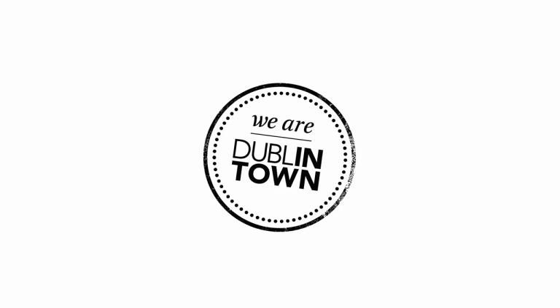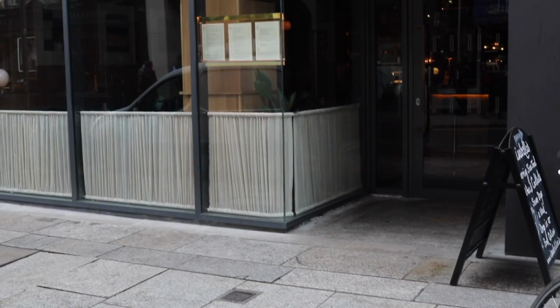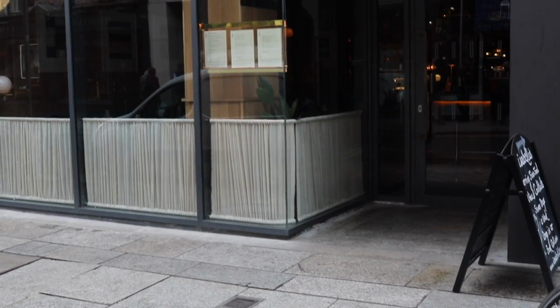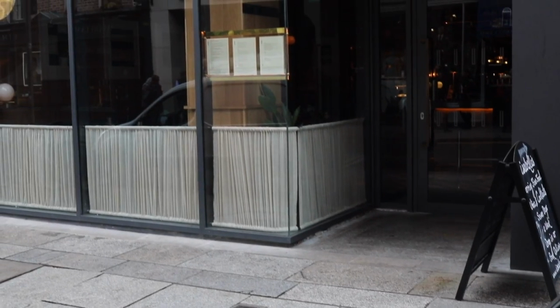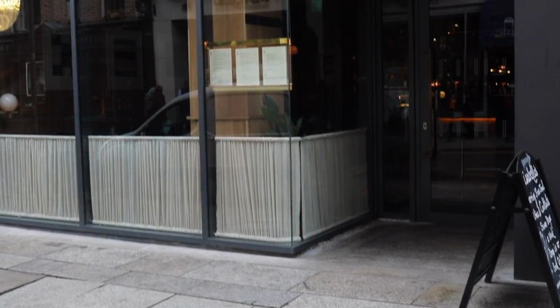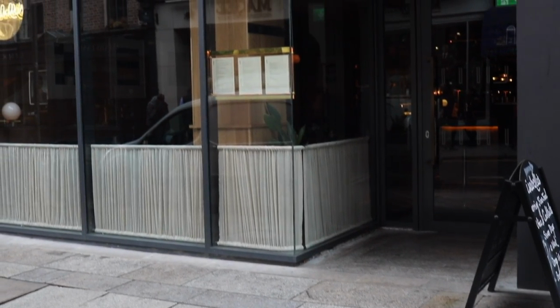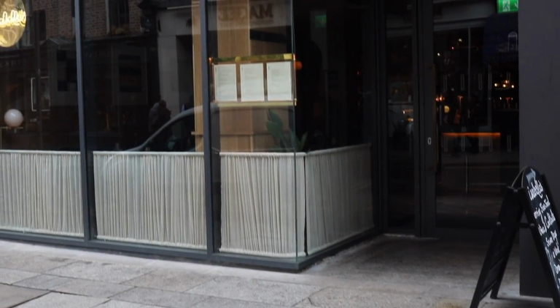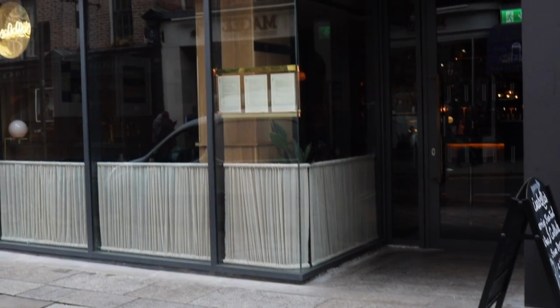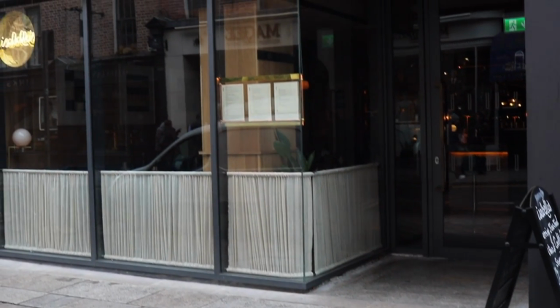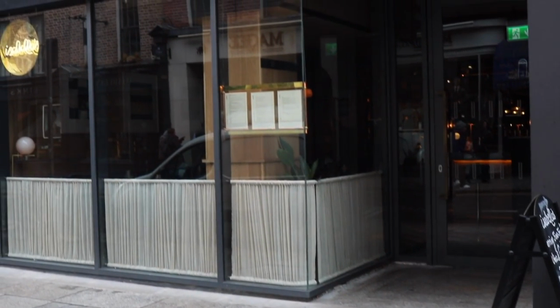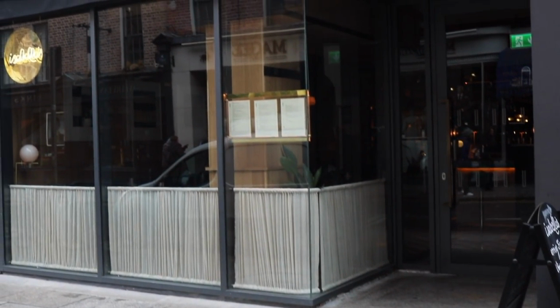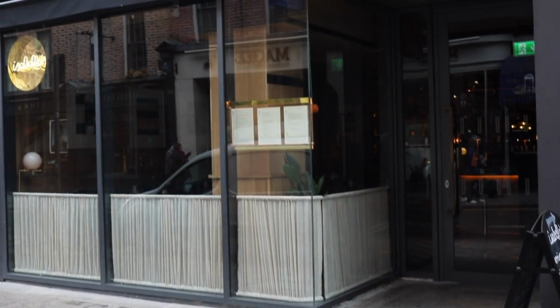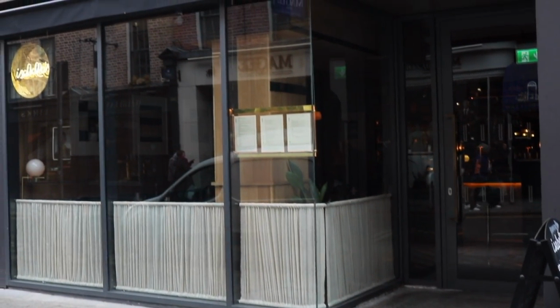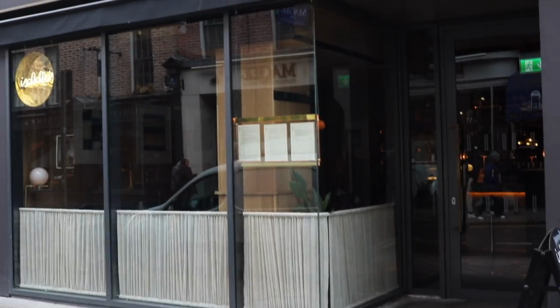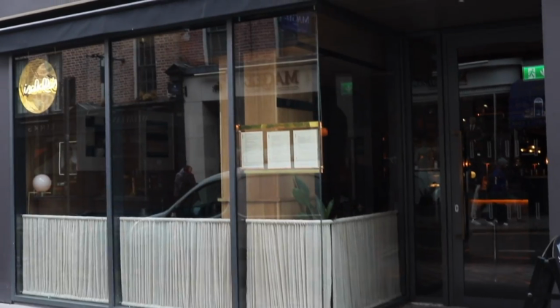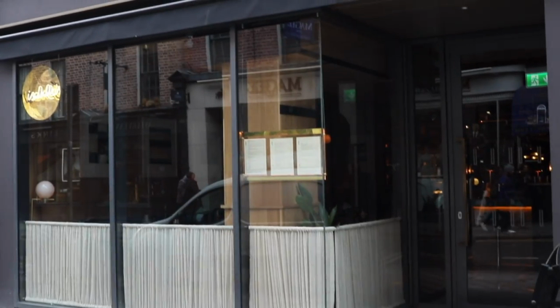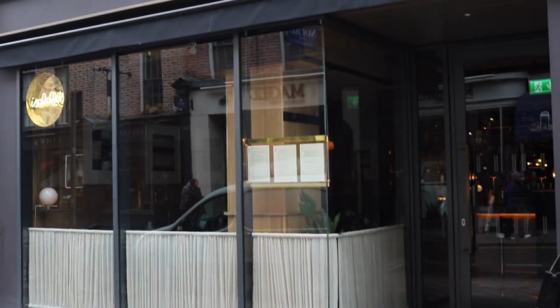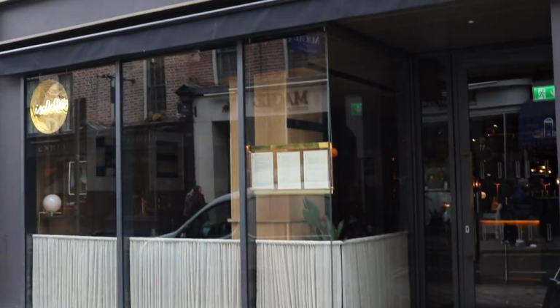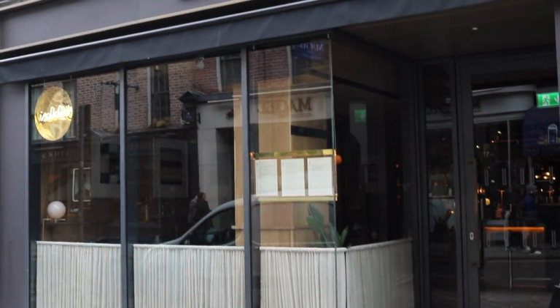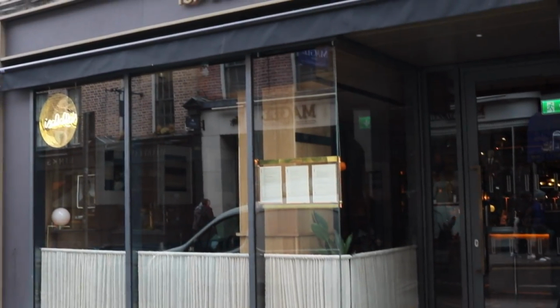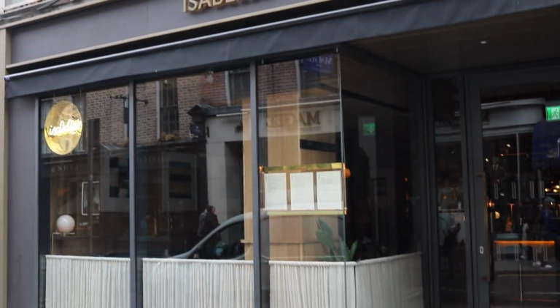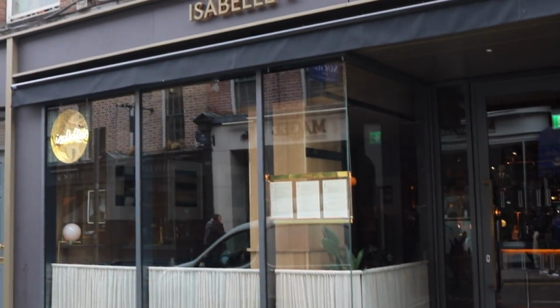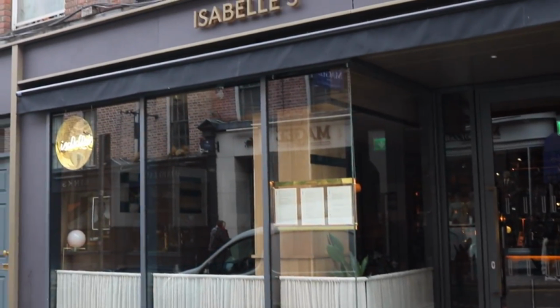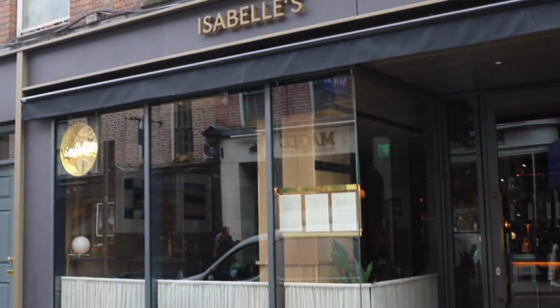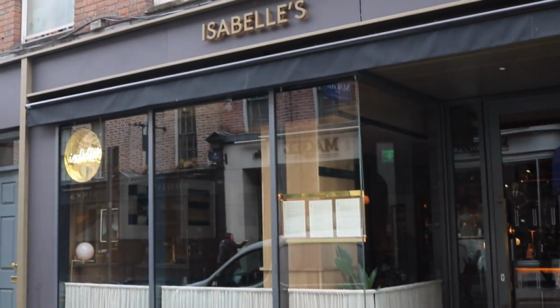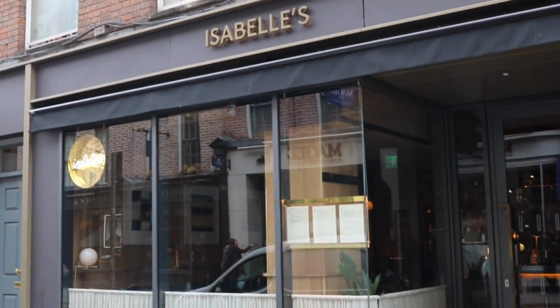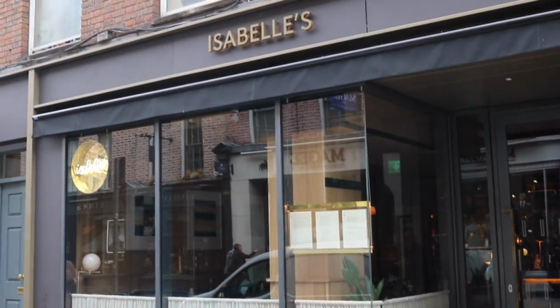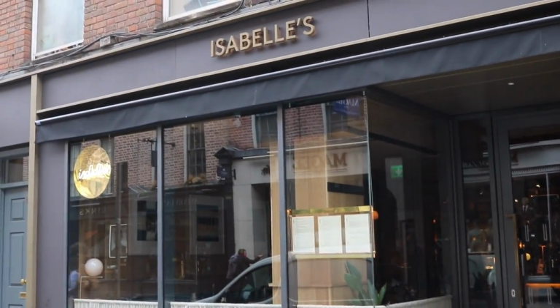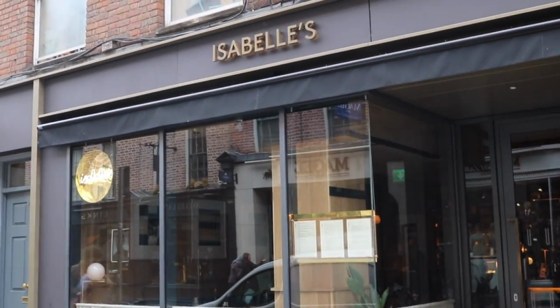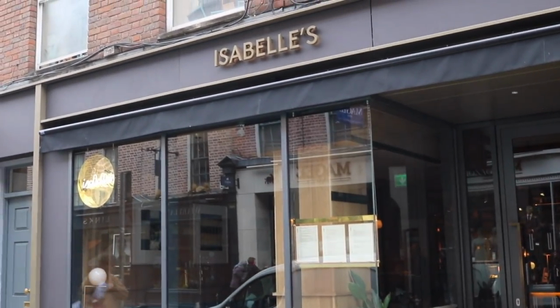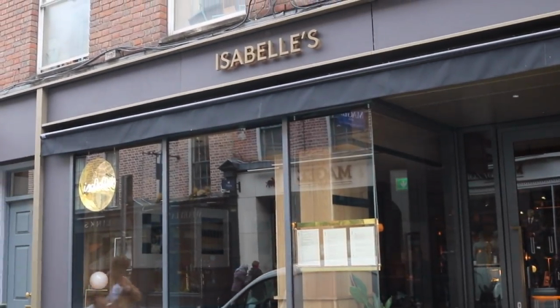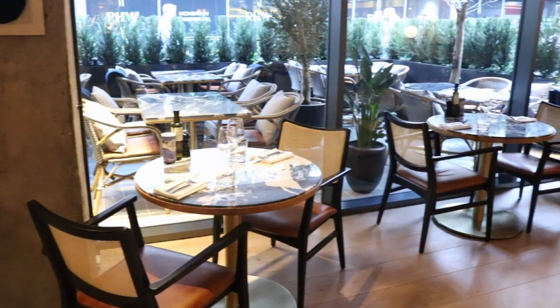I'm Kate, I'm an area manager for Pressup and Isabel's is one of my restaurants.